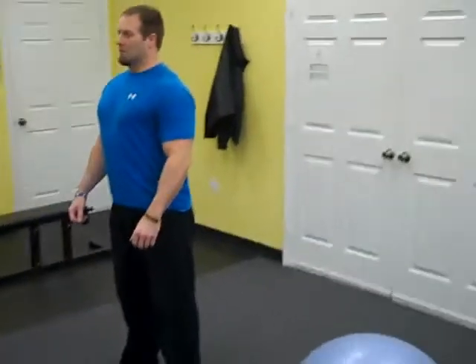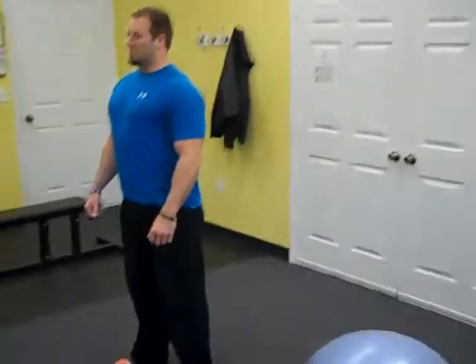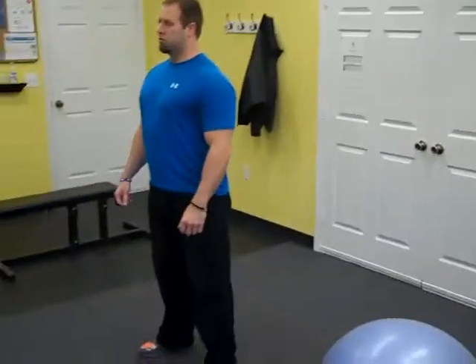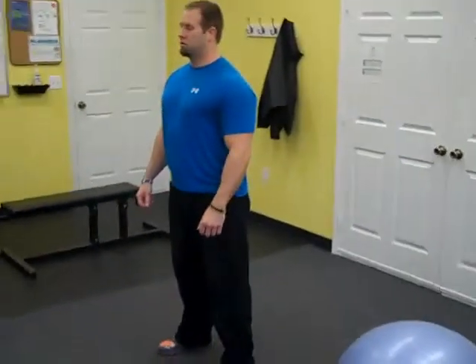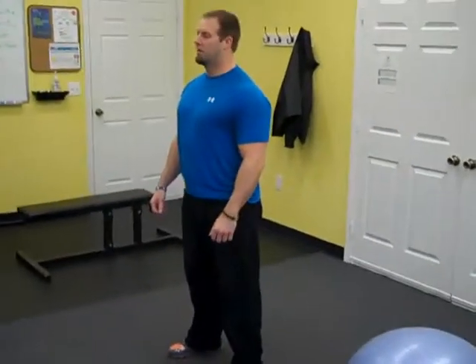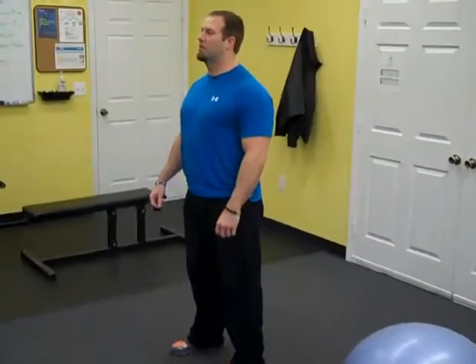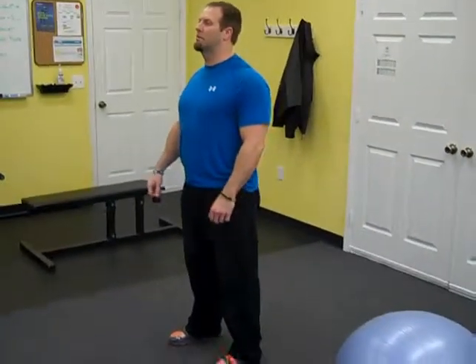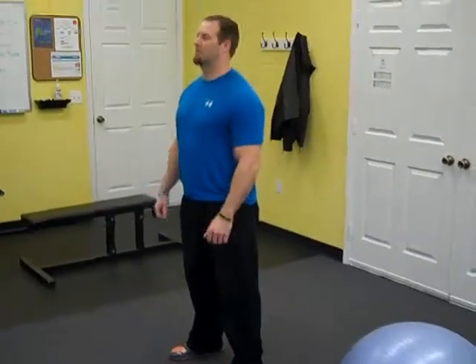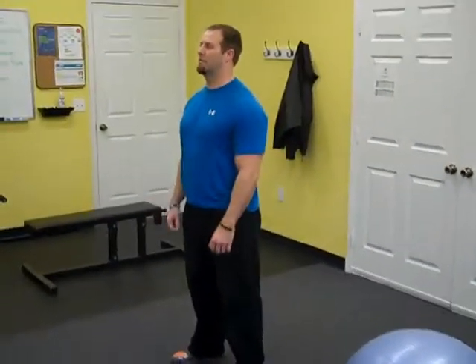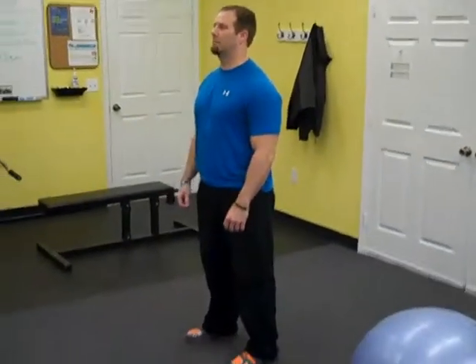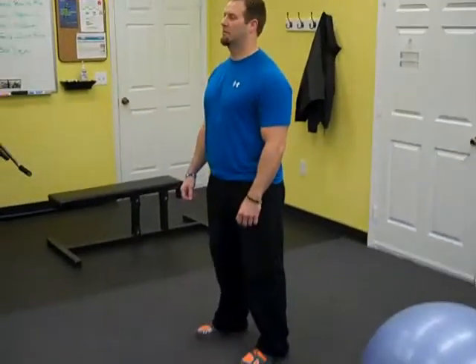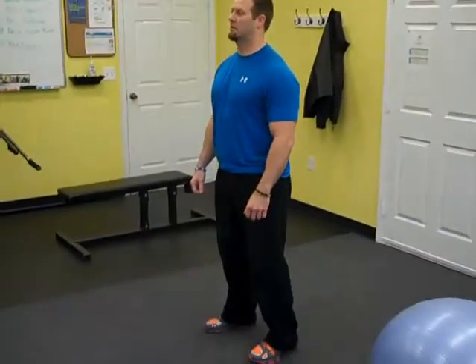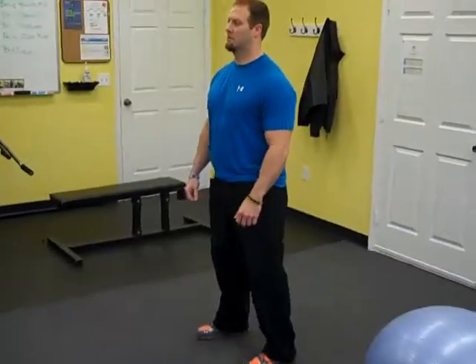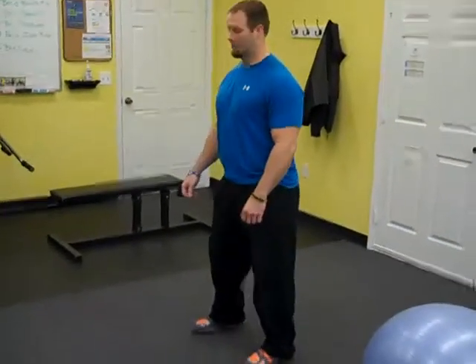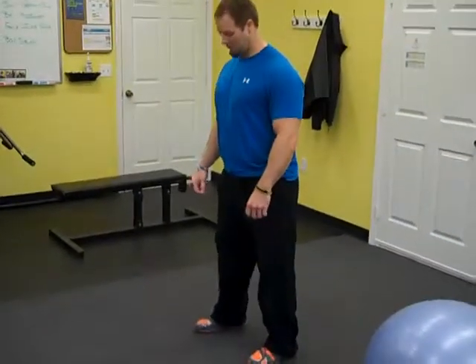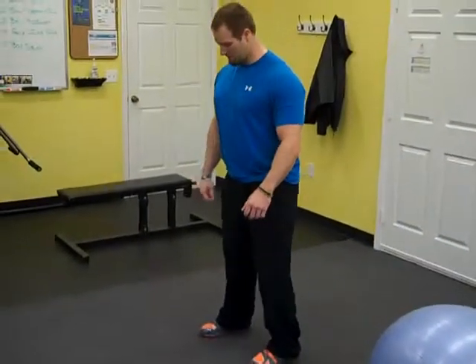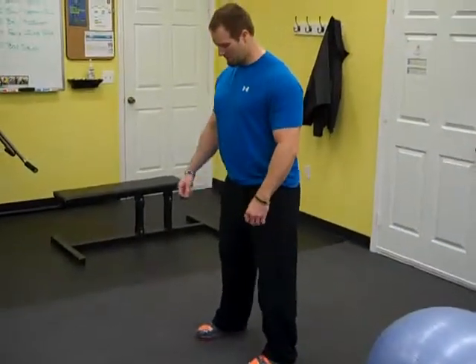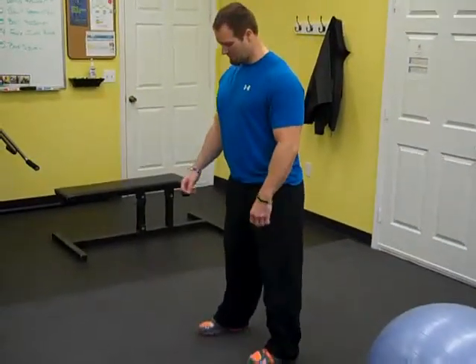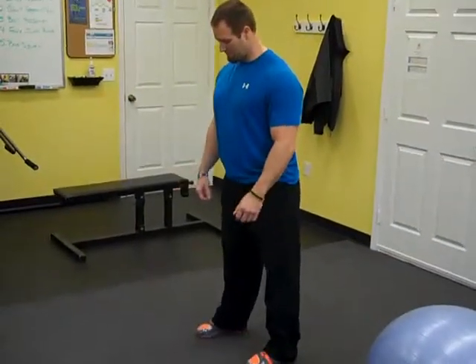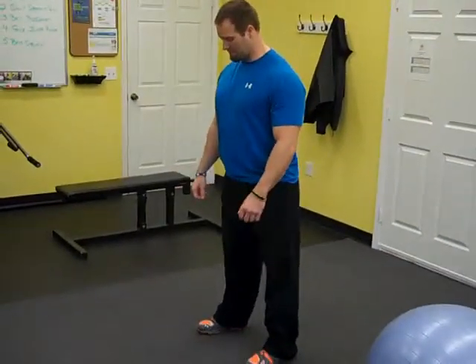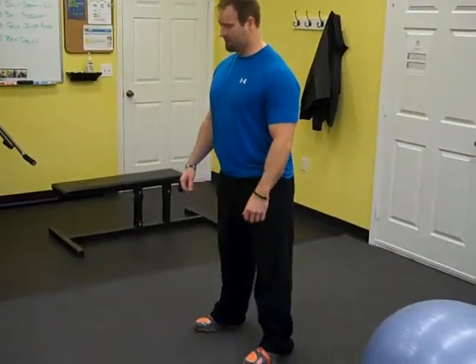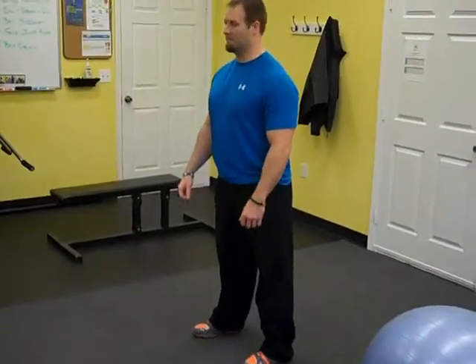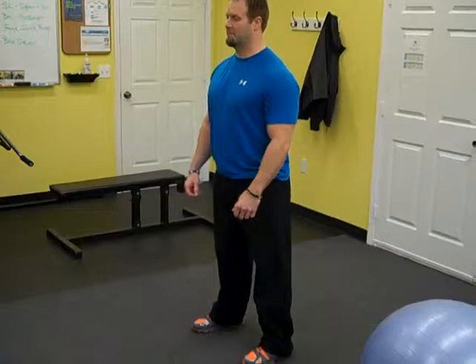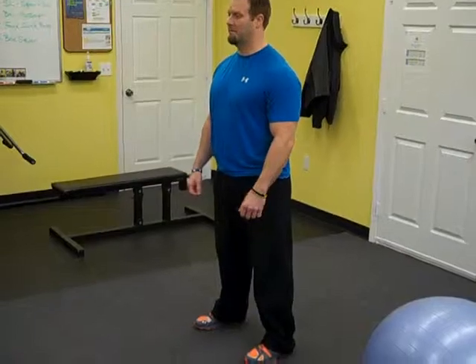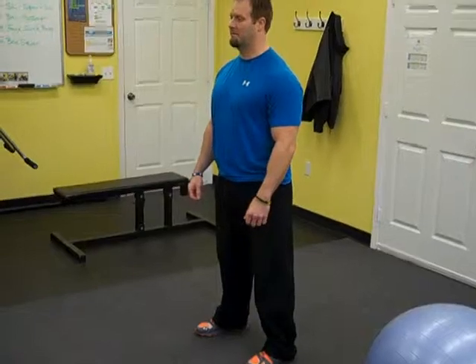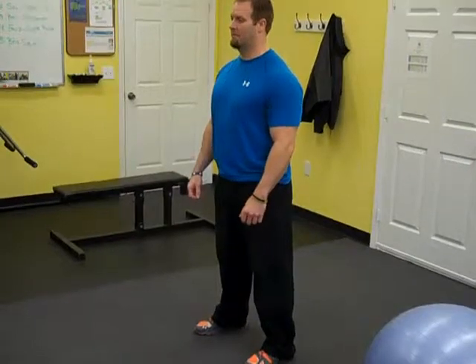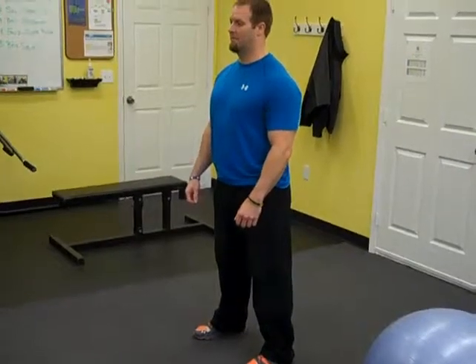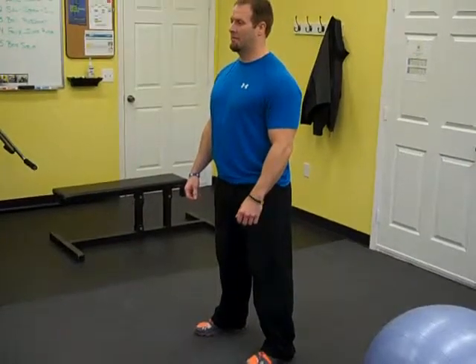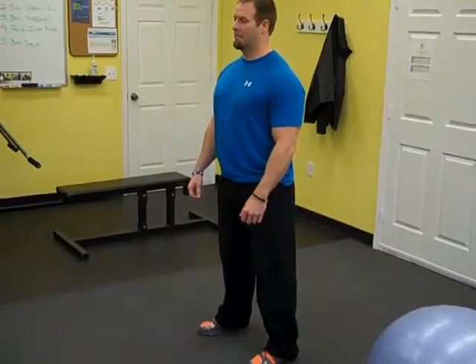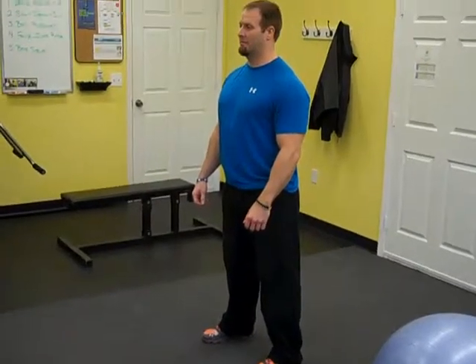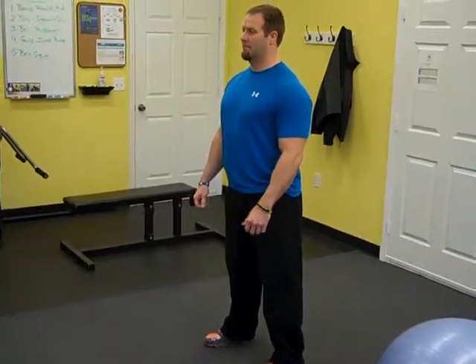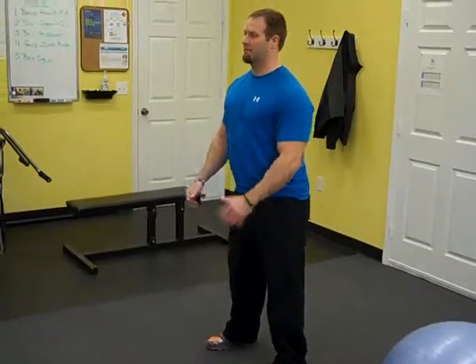1 round down. Crank it in 5, 4, 3, 2, 1 — Go!